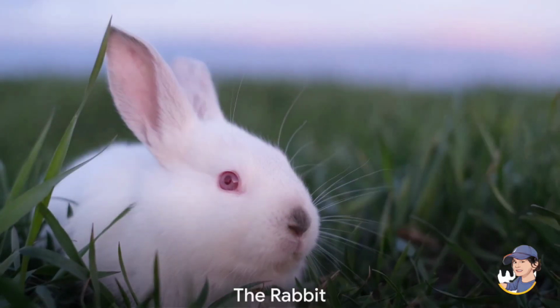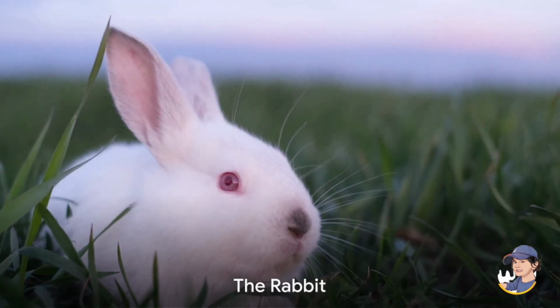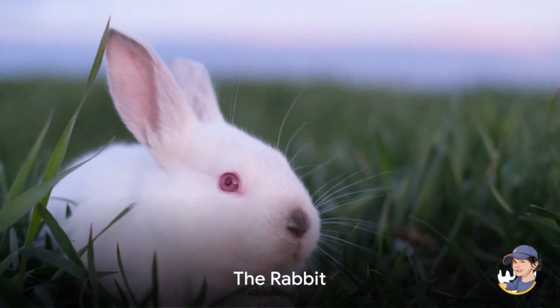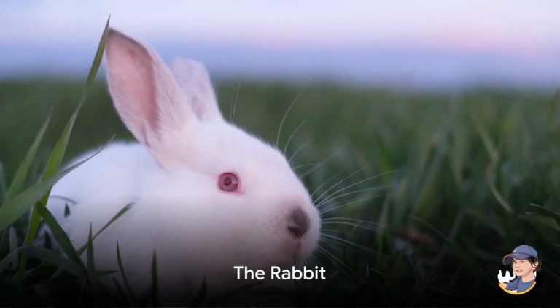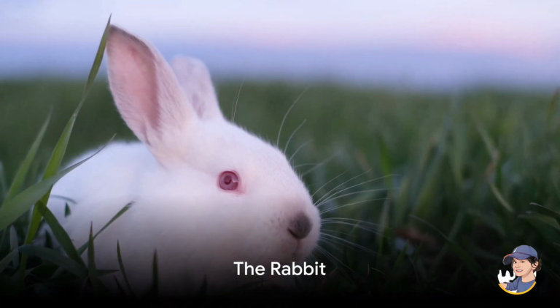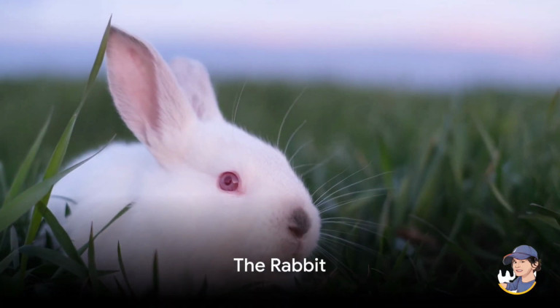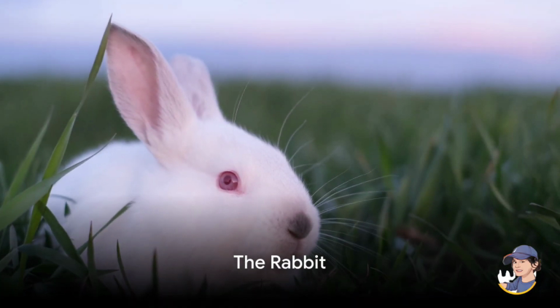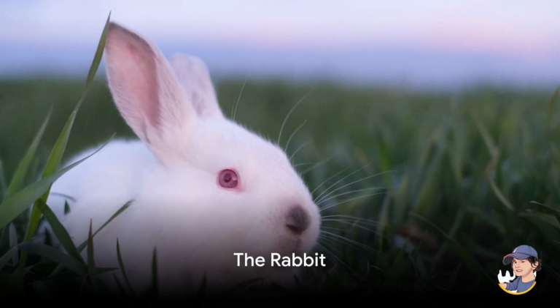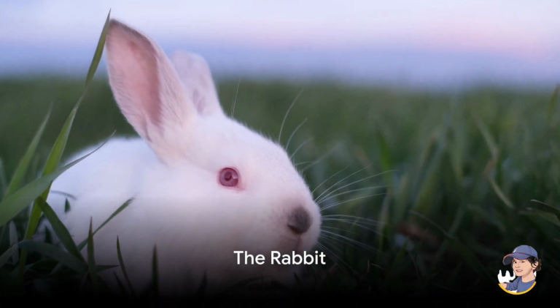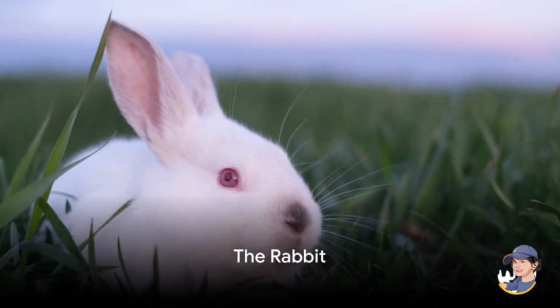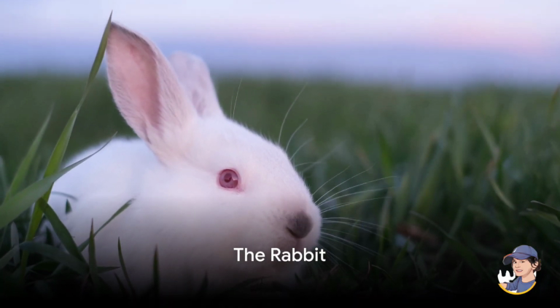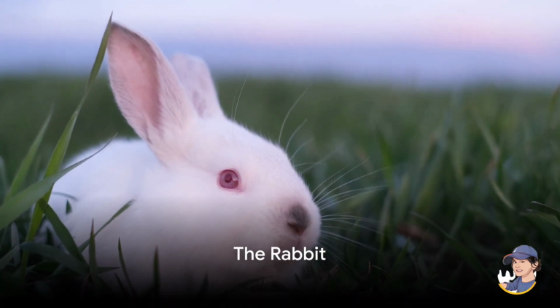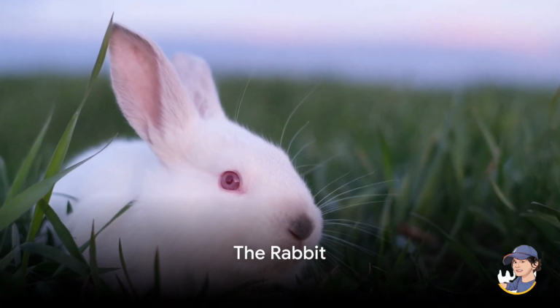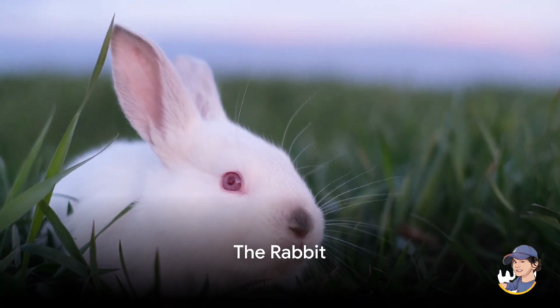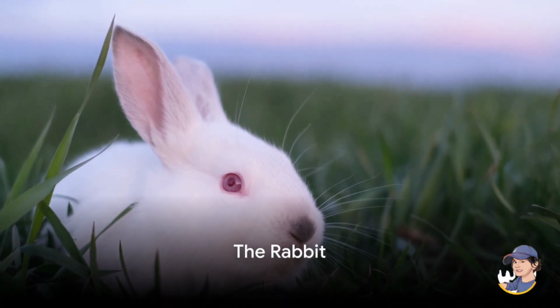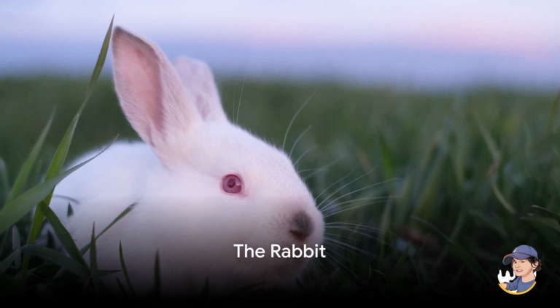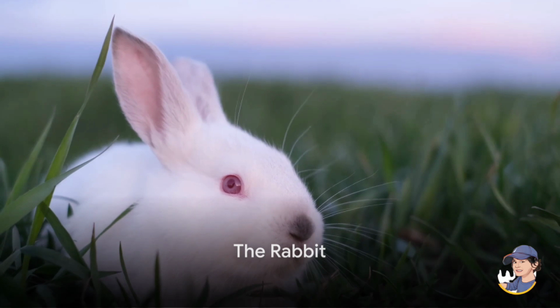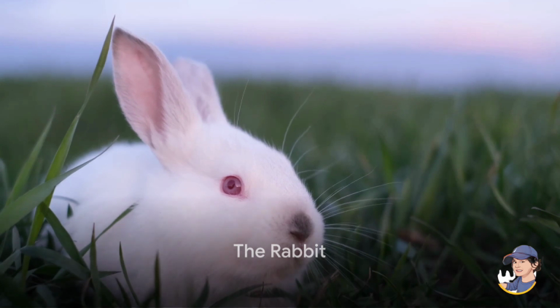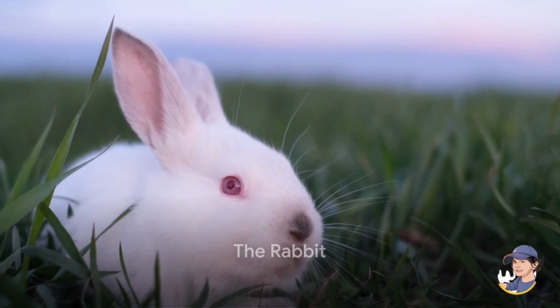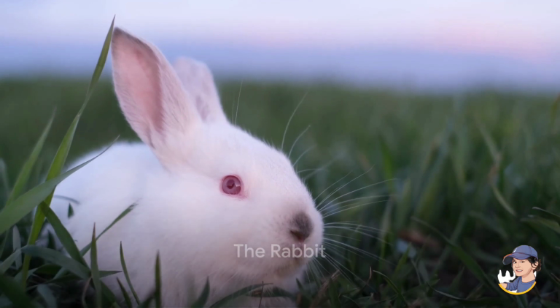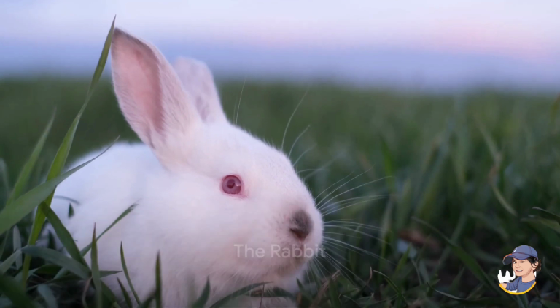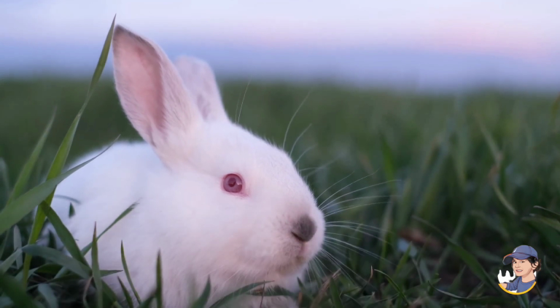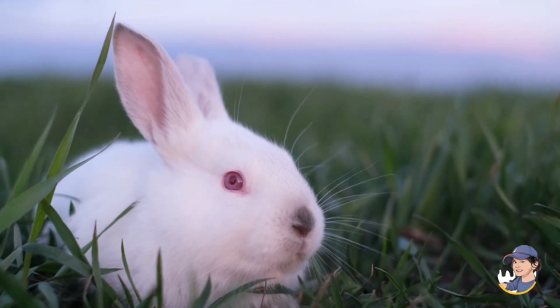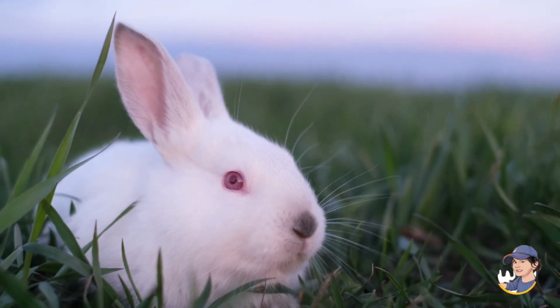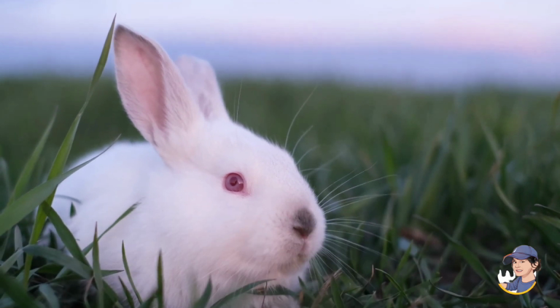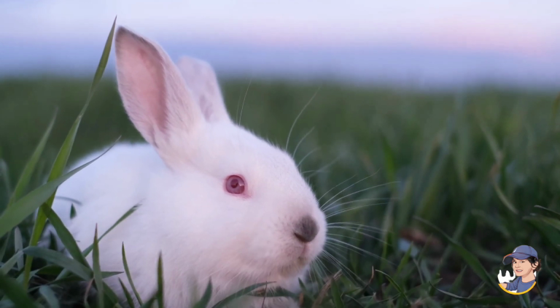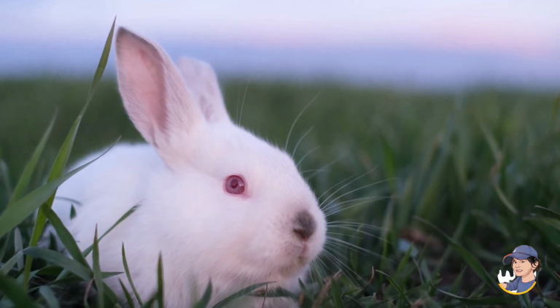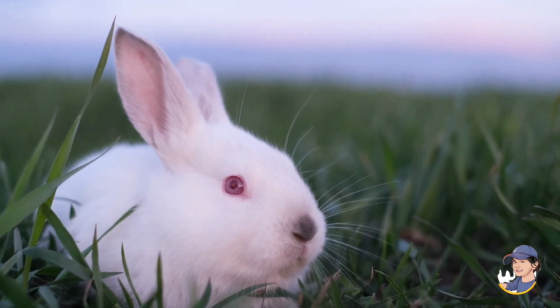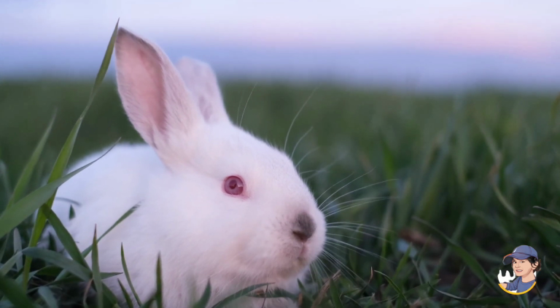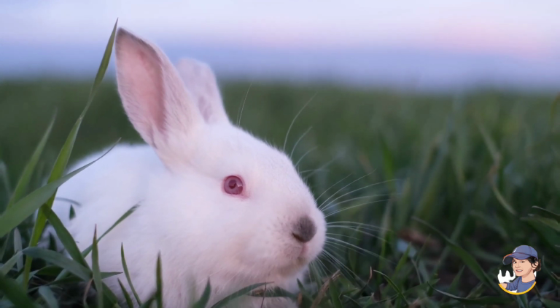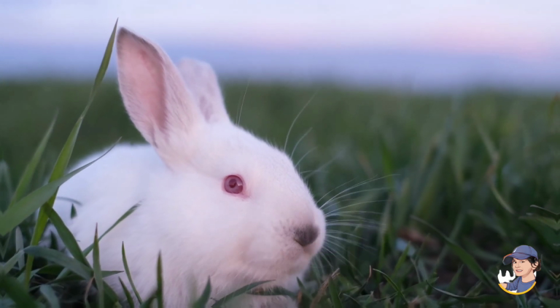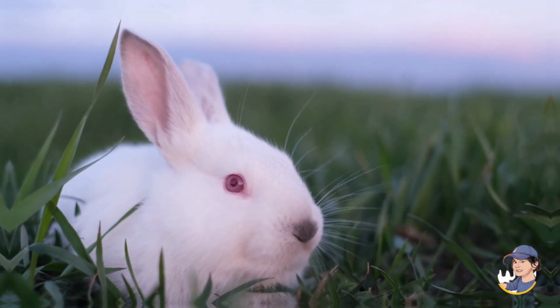Introducing the rabbit. Rabbits are furry and hop around, making them cute and lovable farm friends.